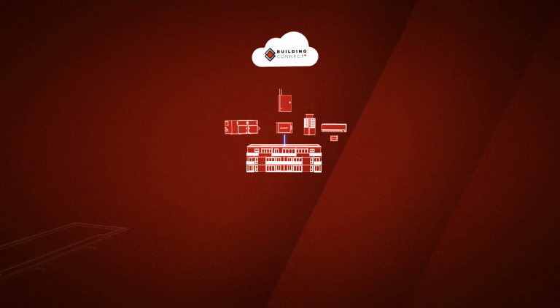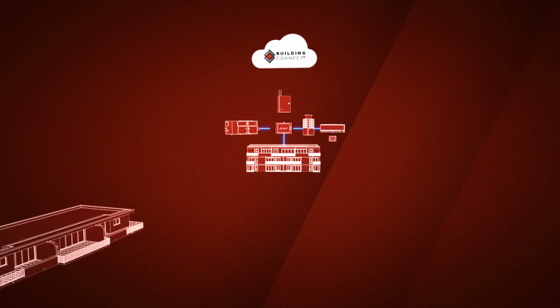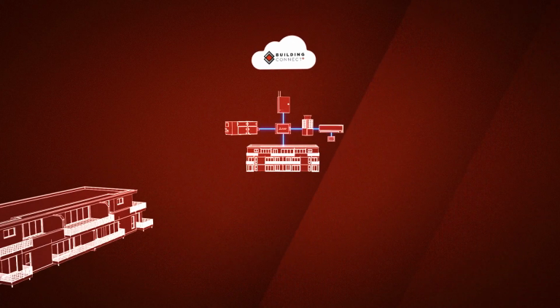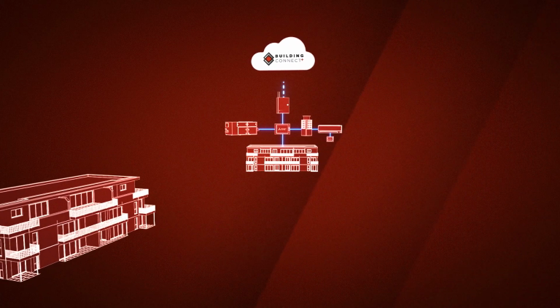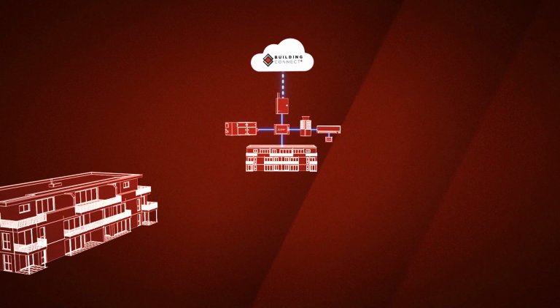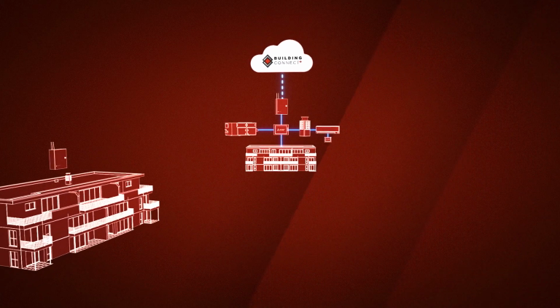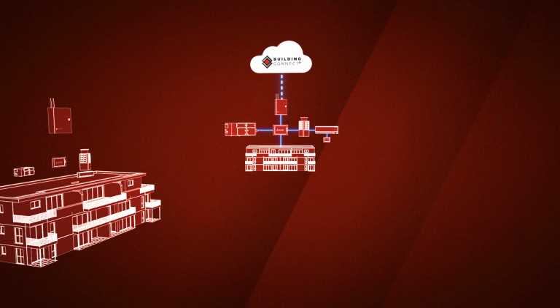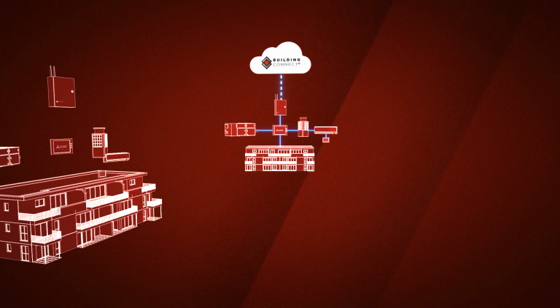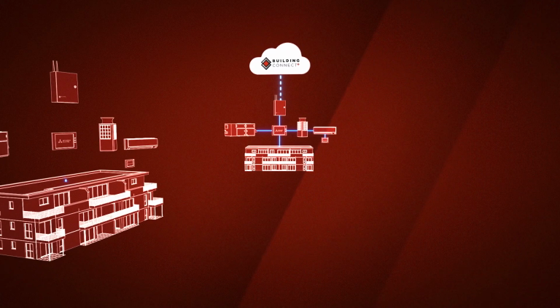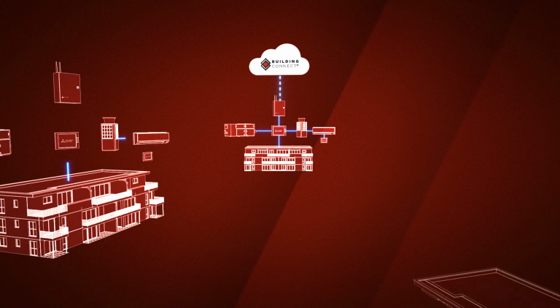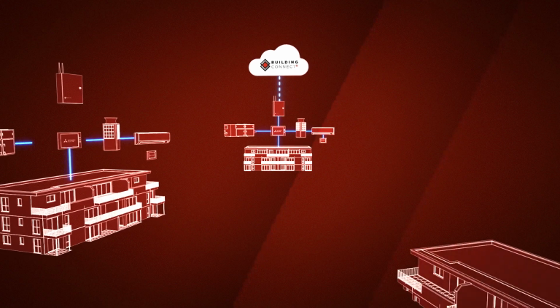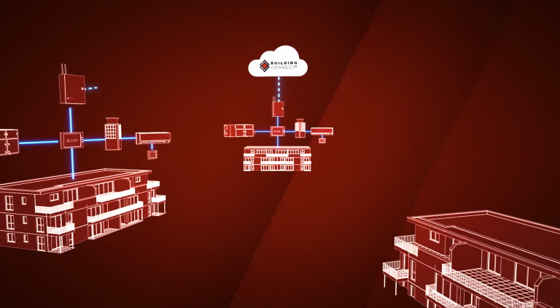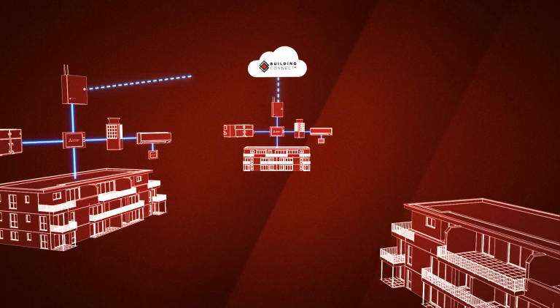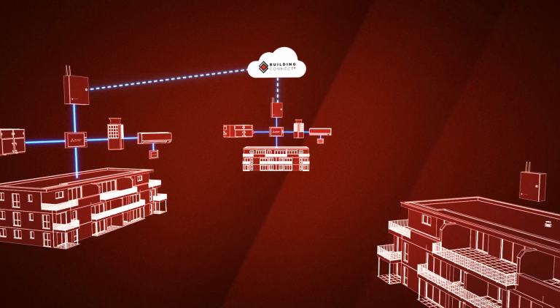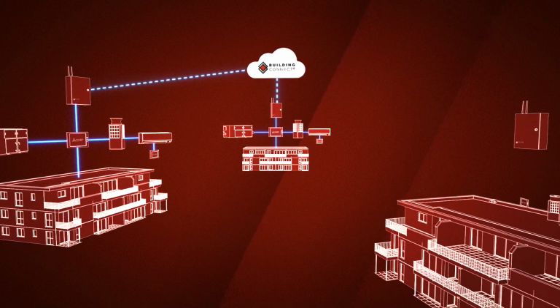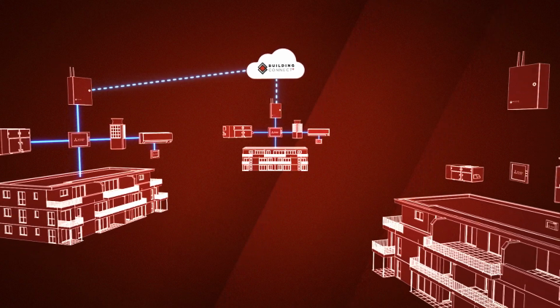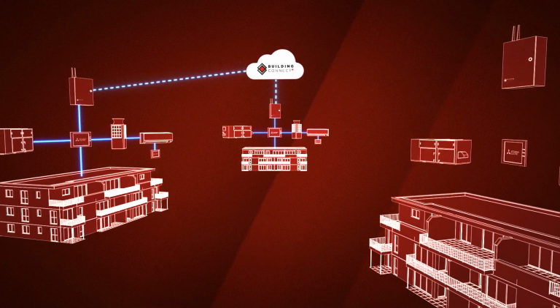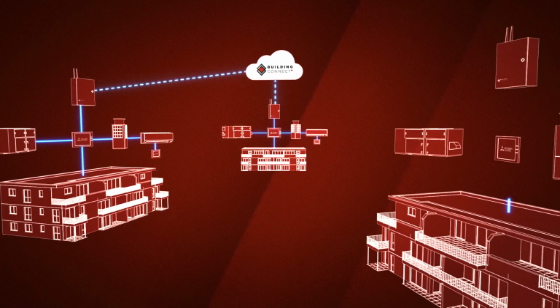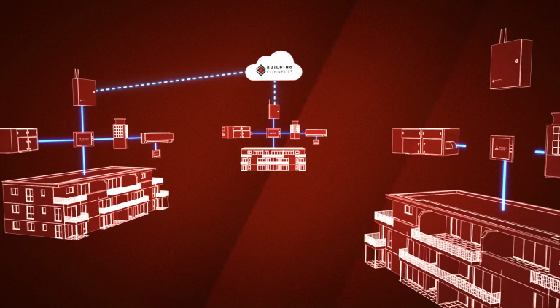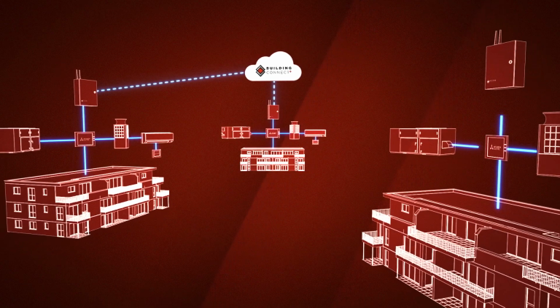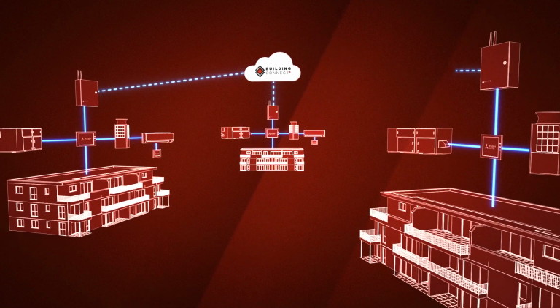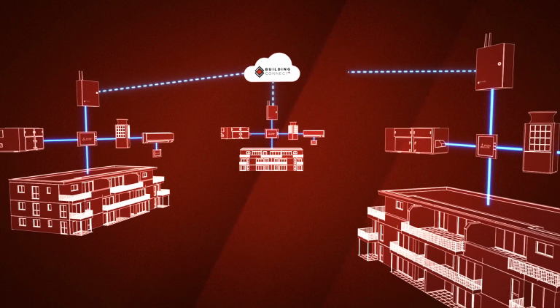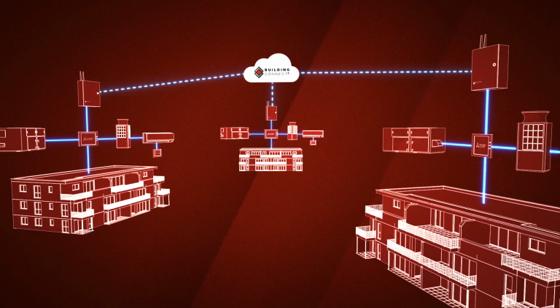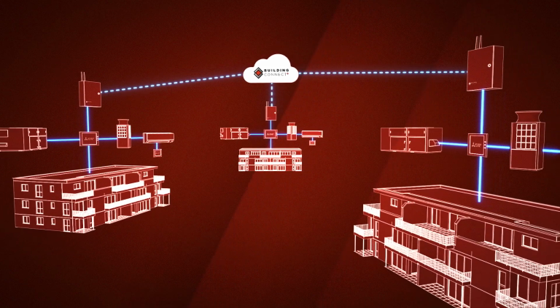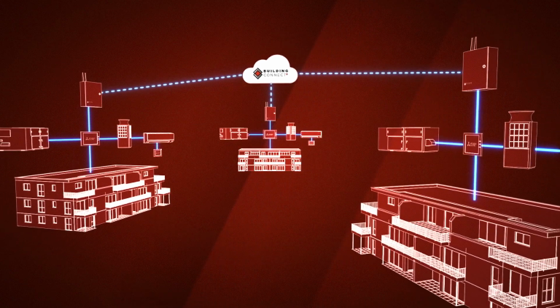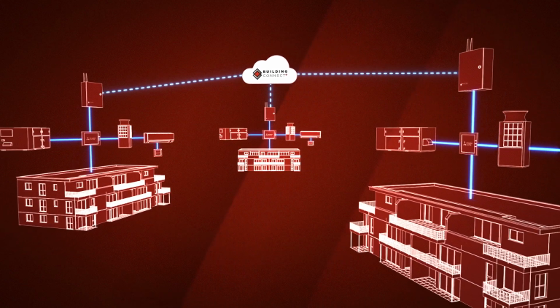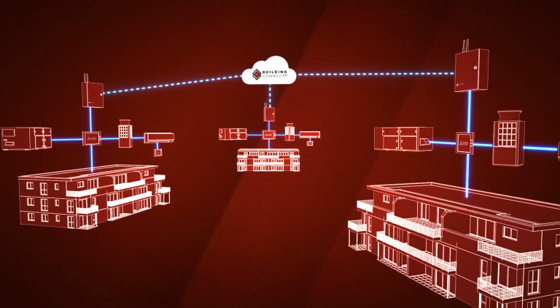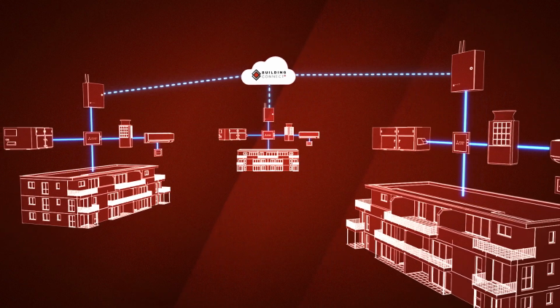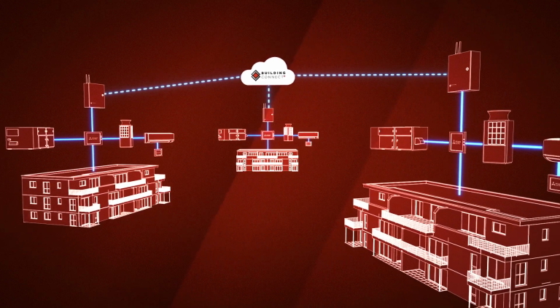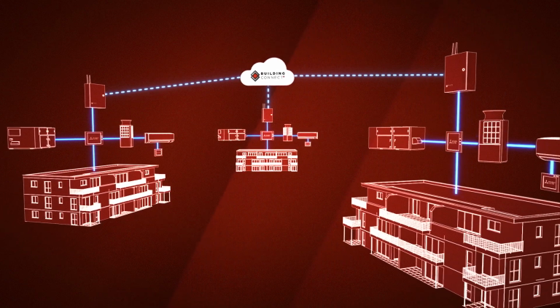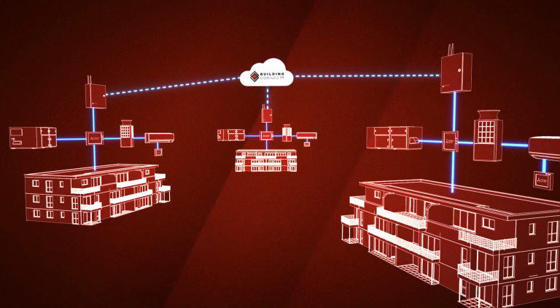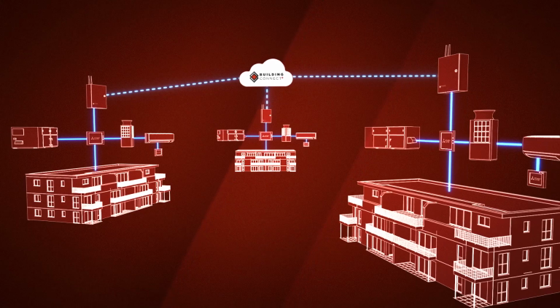For the ultimate connectivity and control, panels may be added to include an unlimited number of sites, units, and users, all managed in the cloud.